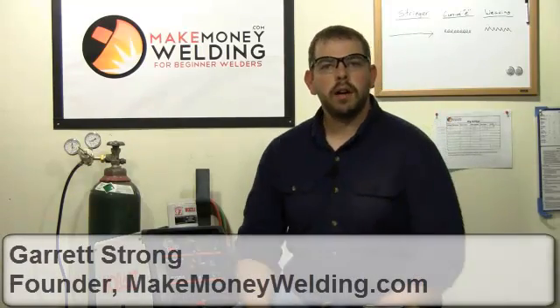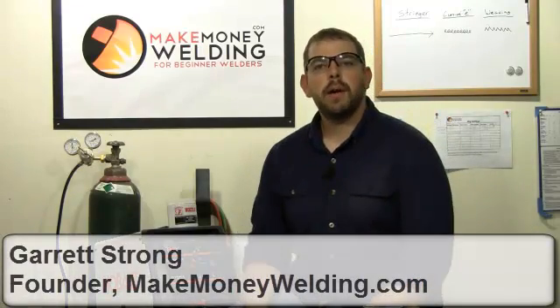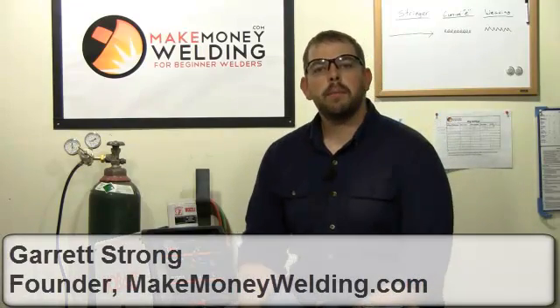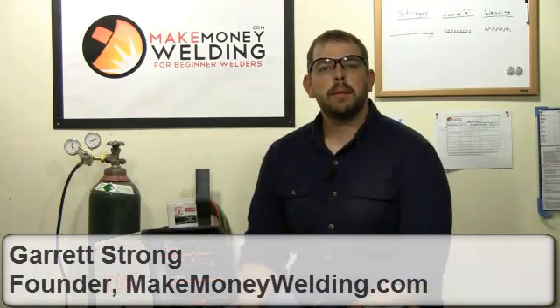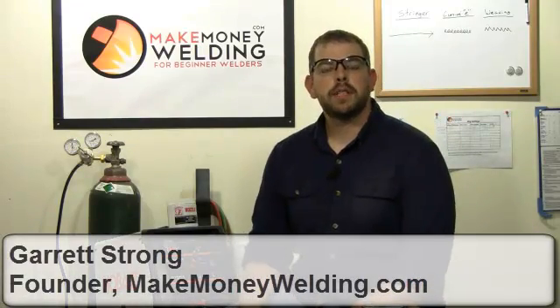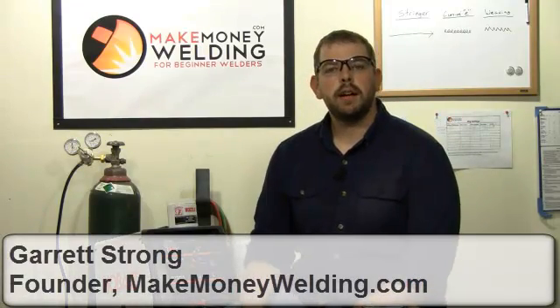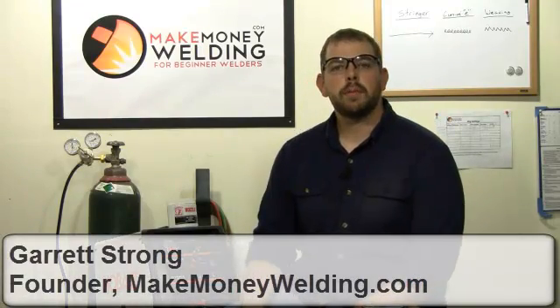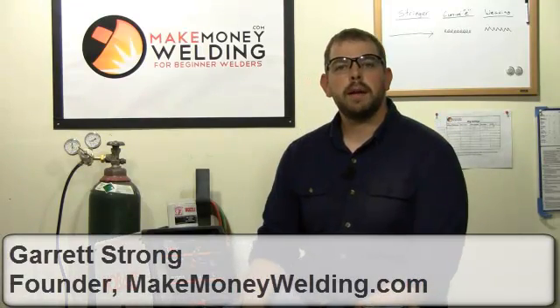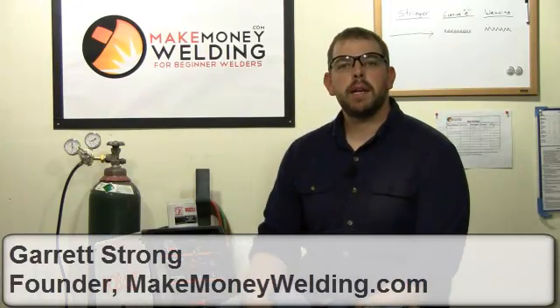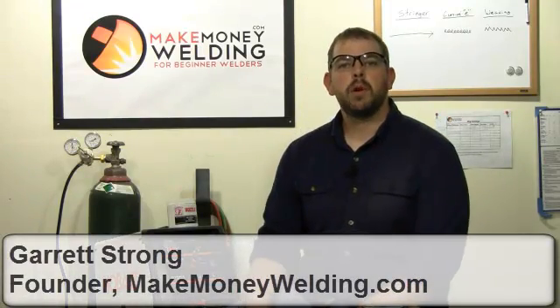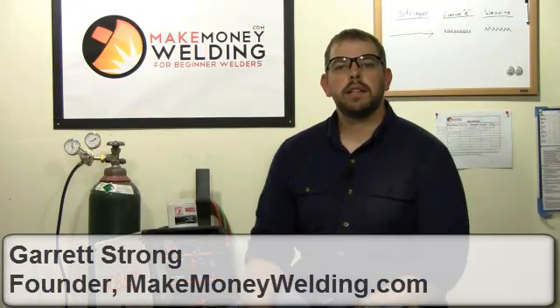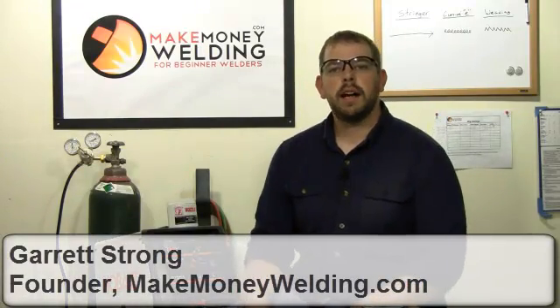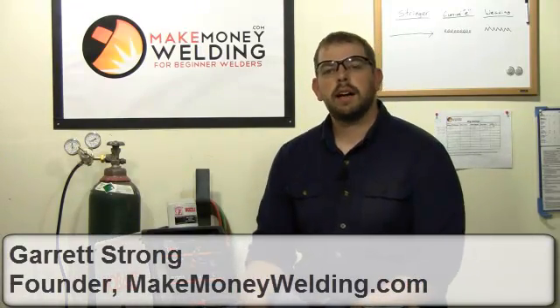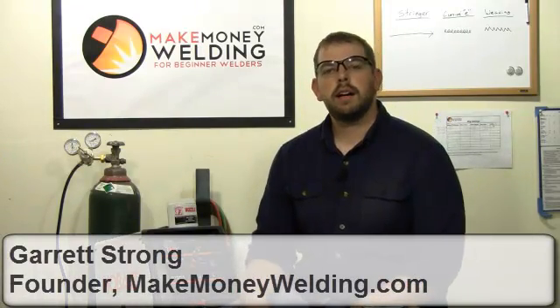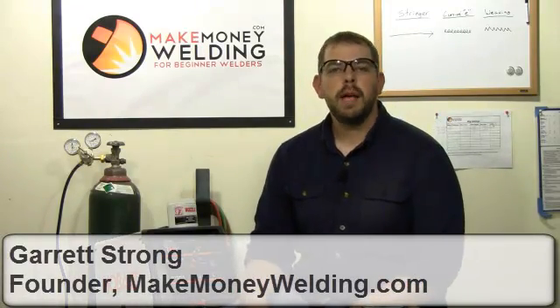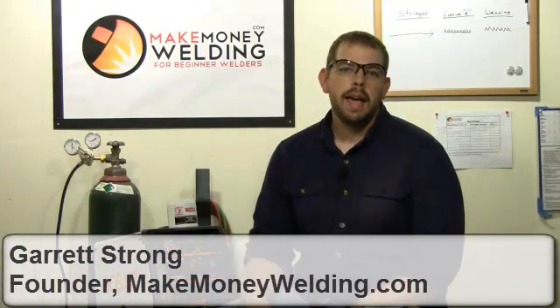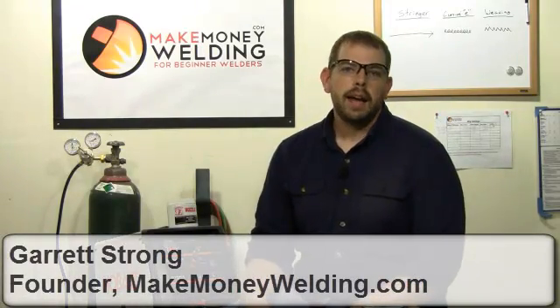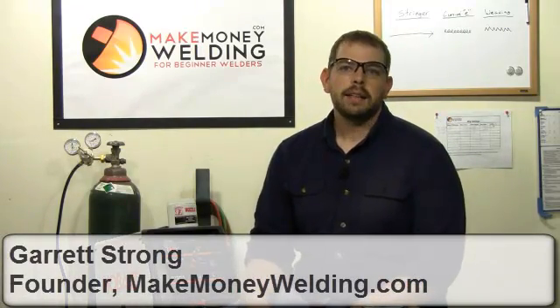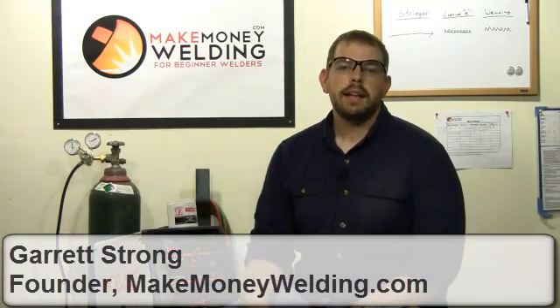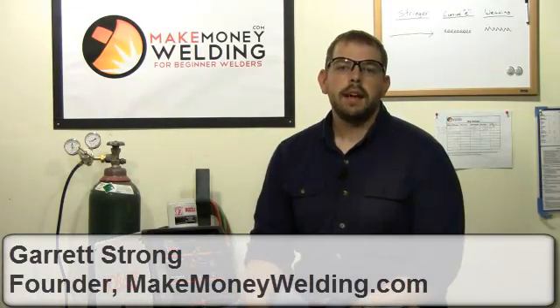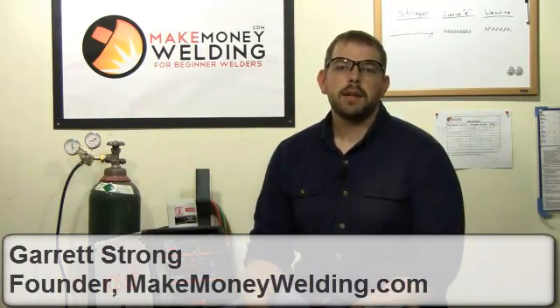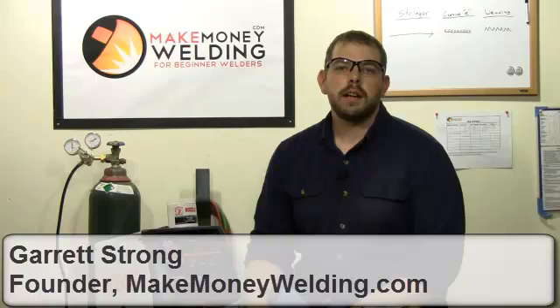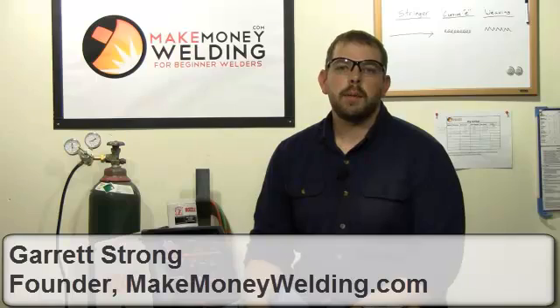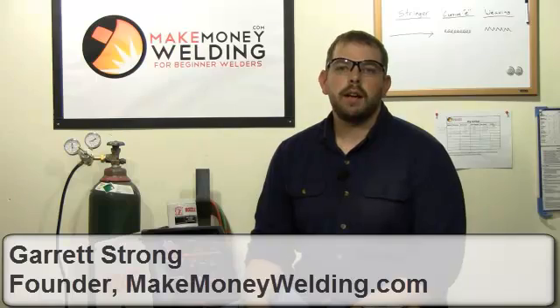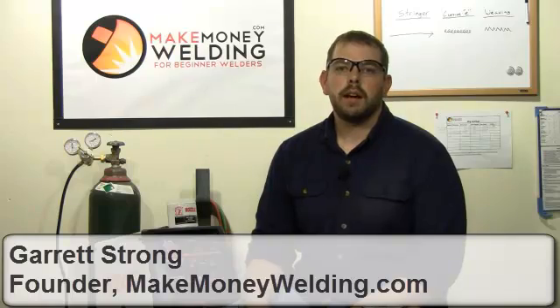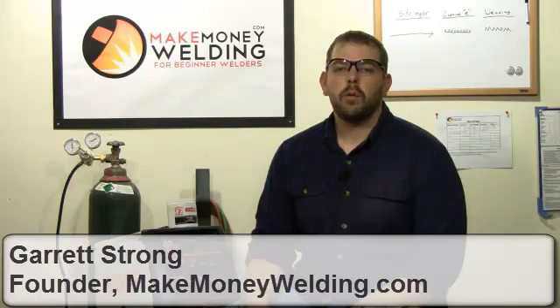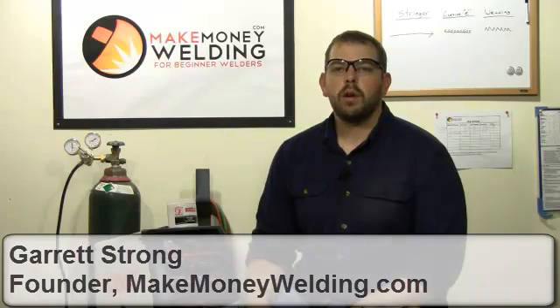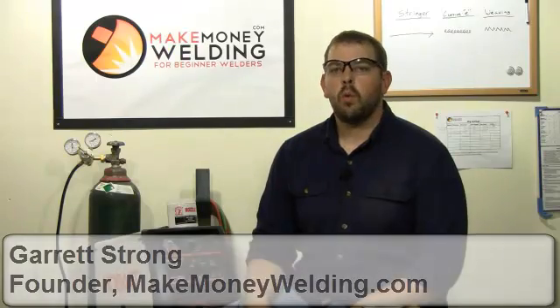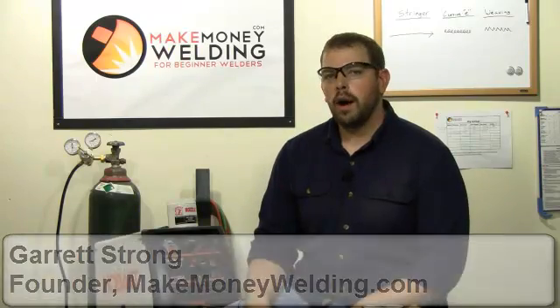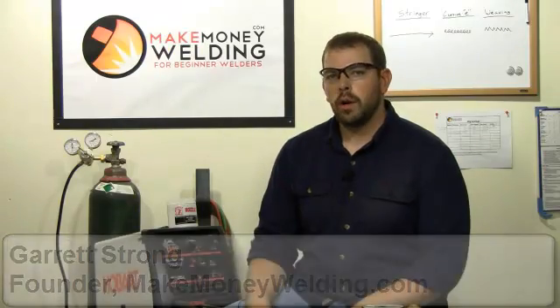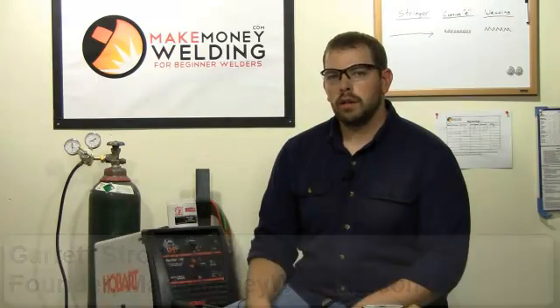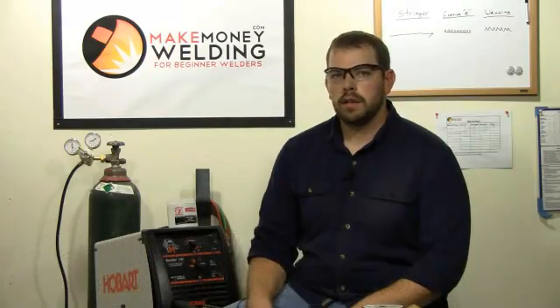Welcome back. My name is Garrett with MakeMoneyWelding.com and today I'm going to talk about what a wire welder is.